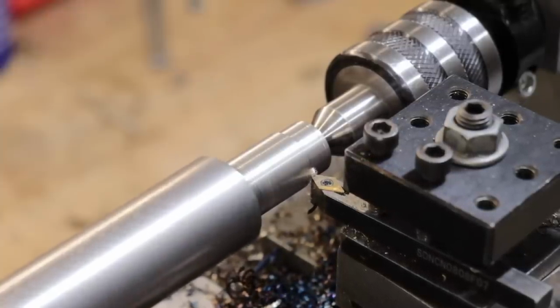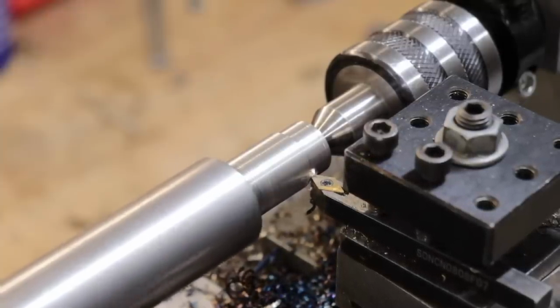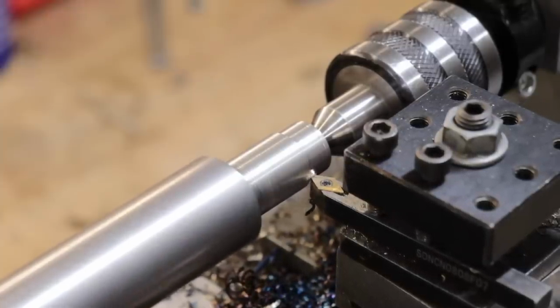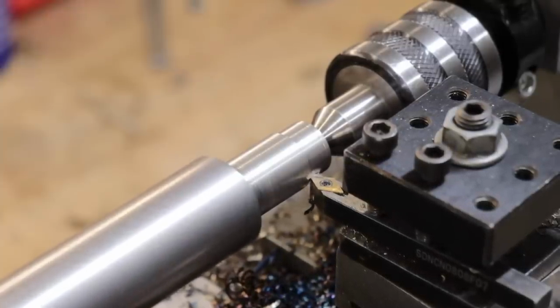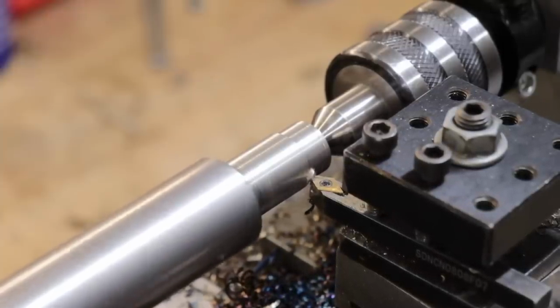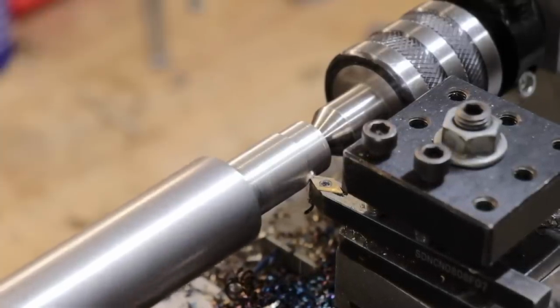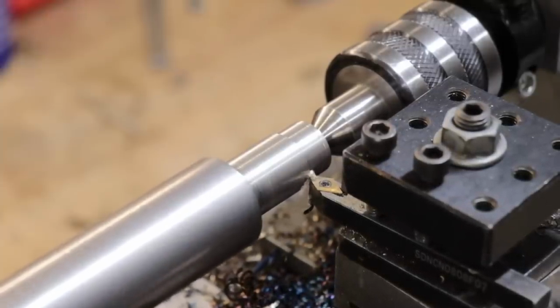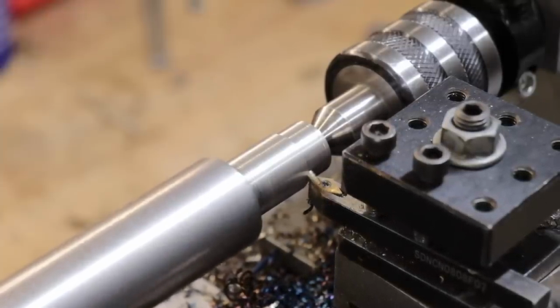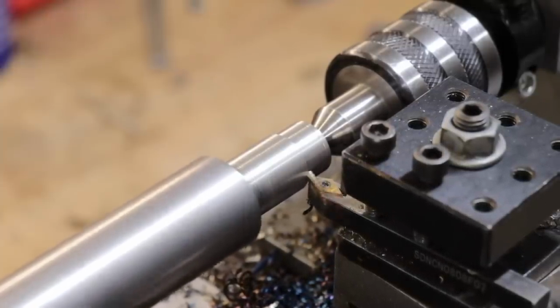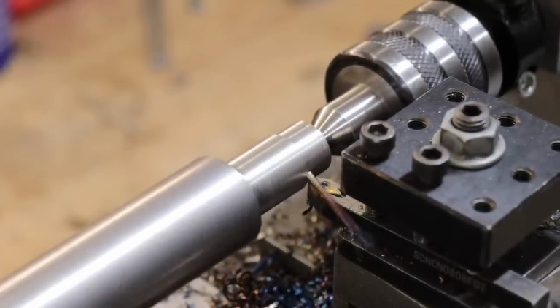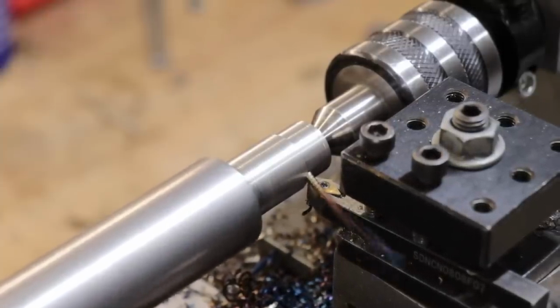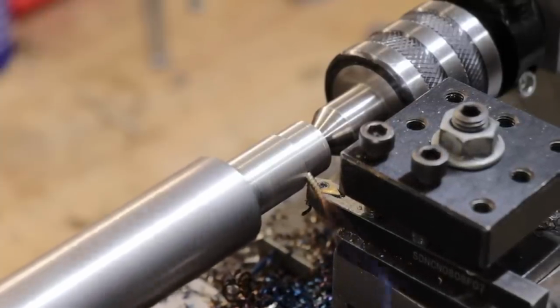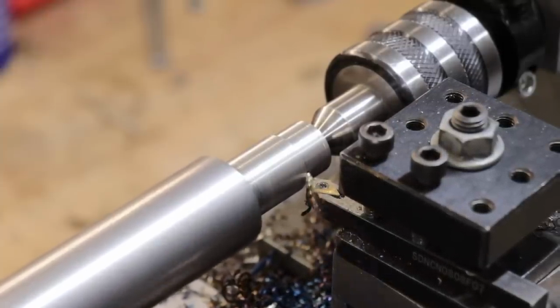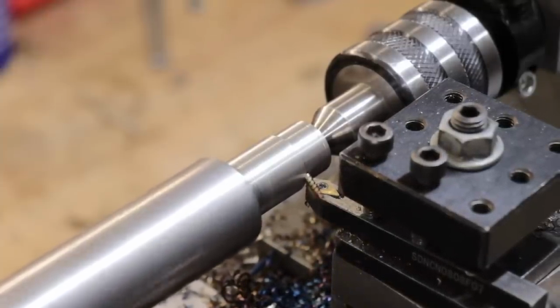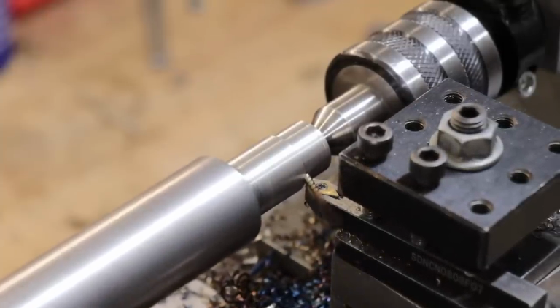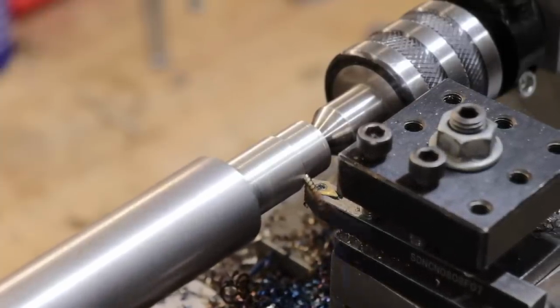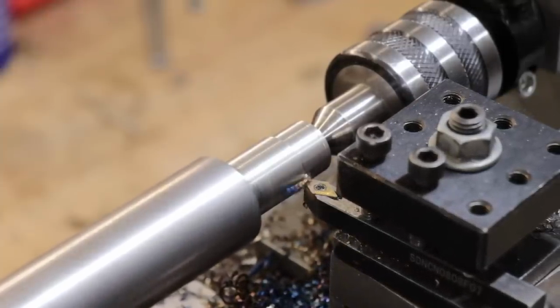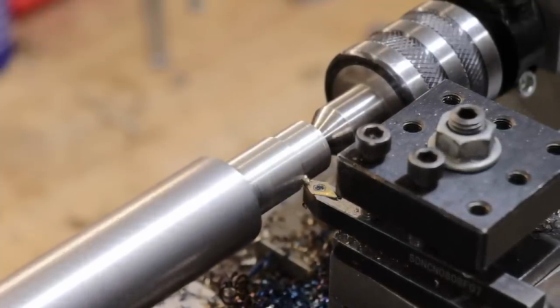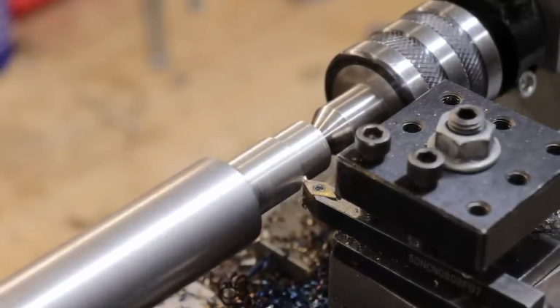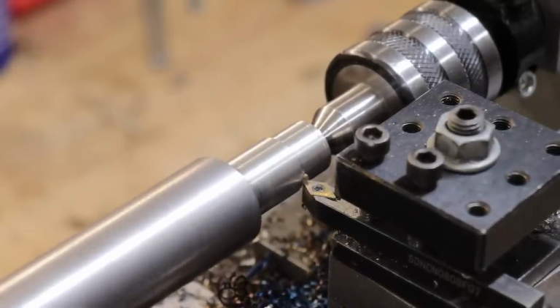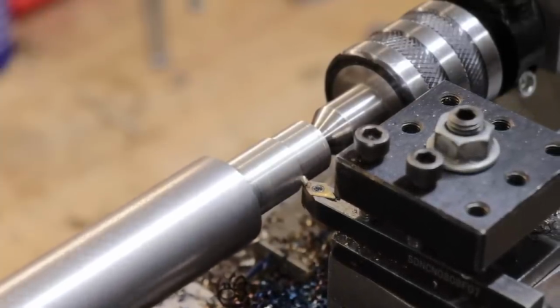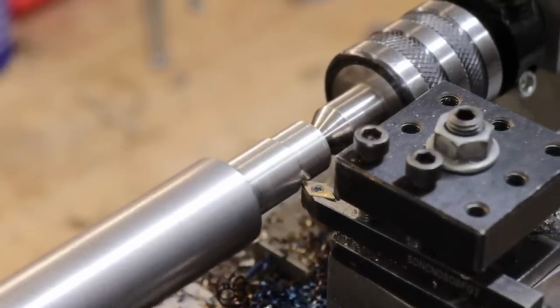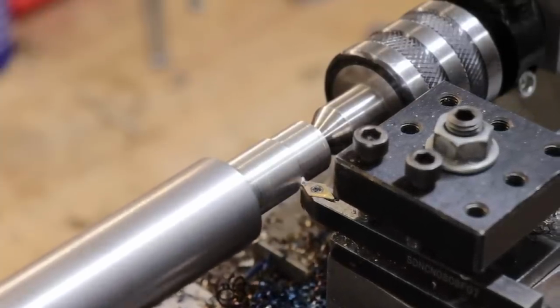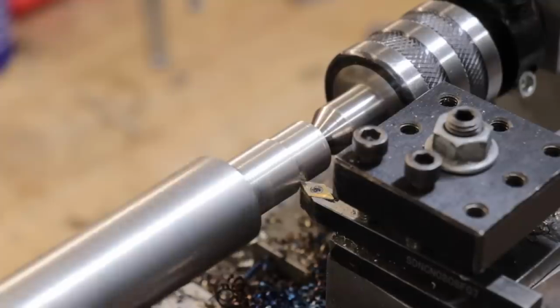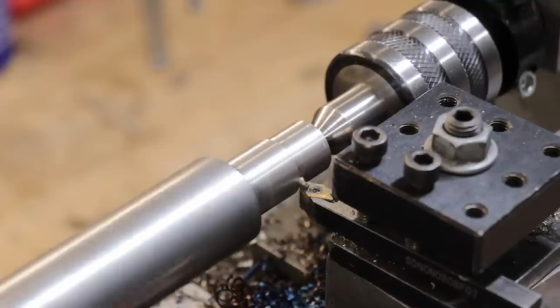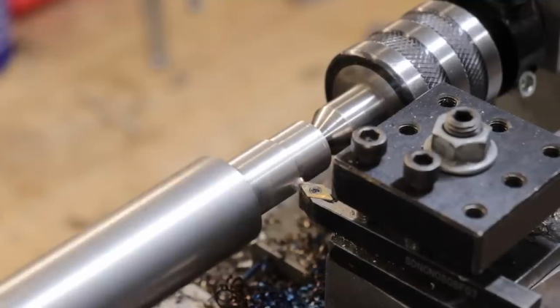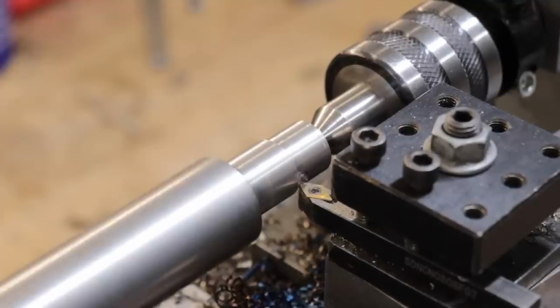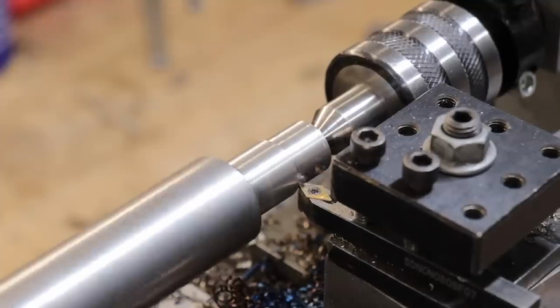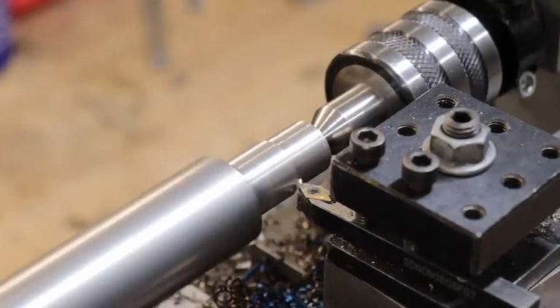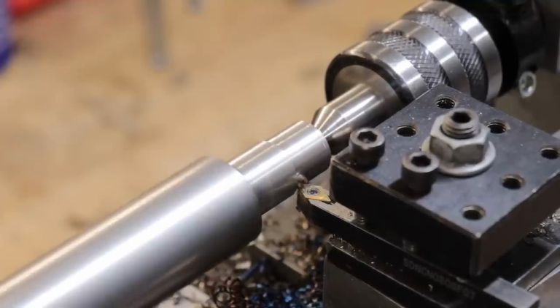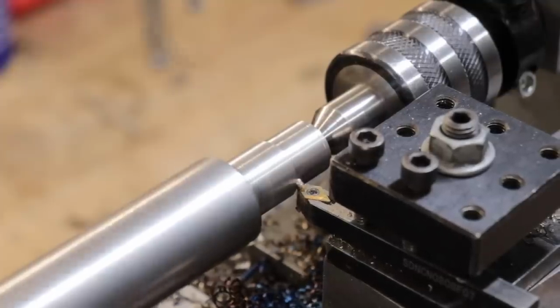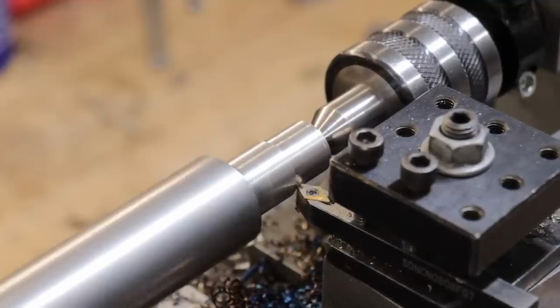And the first thing I'll do is I'll turn down the threaded end, and once it's machined, I can then flip it around to machine the rest of the handle.